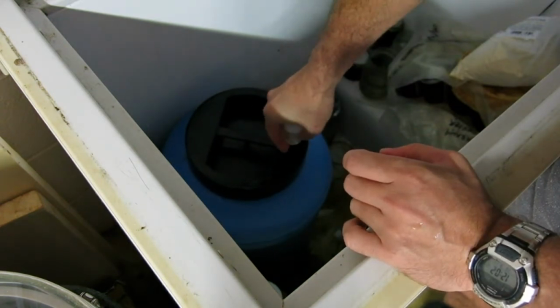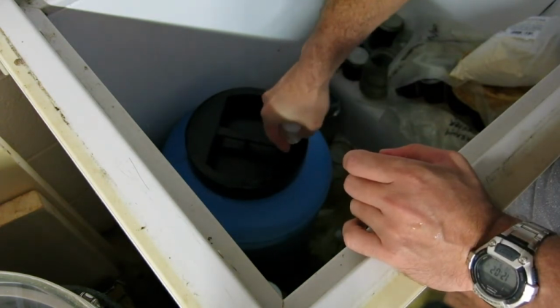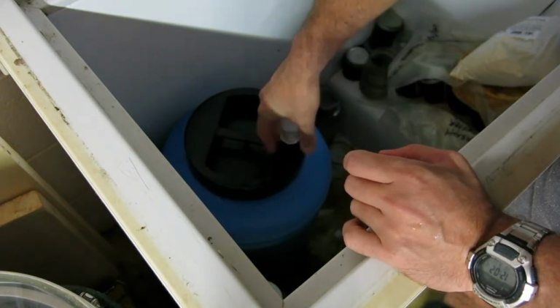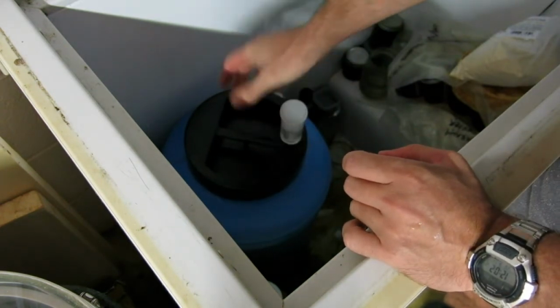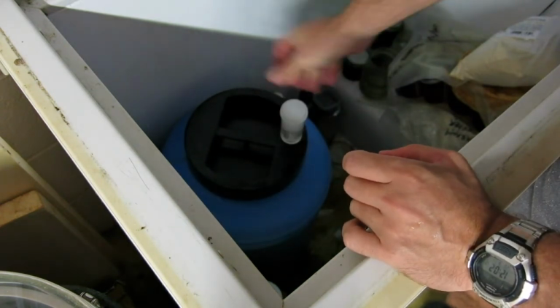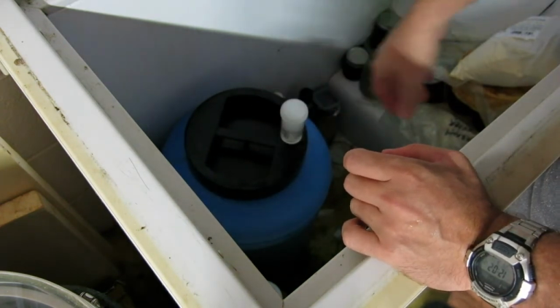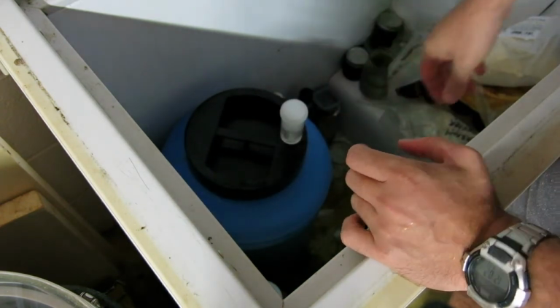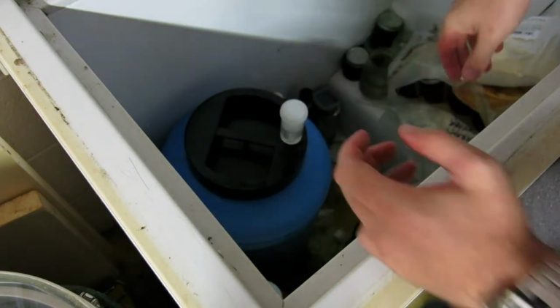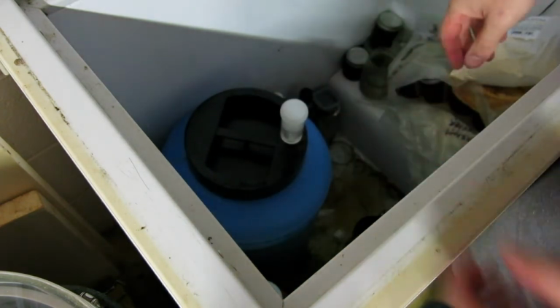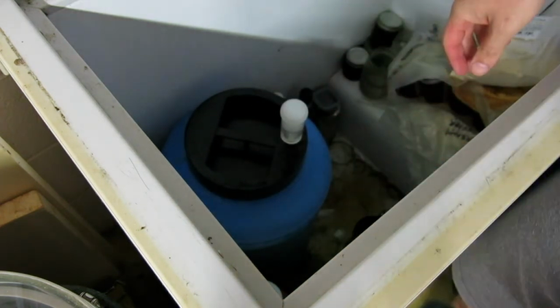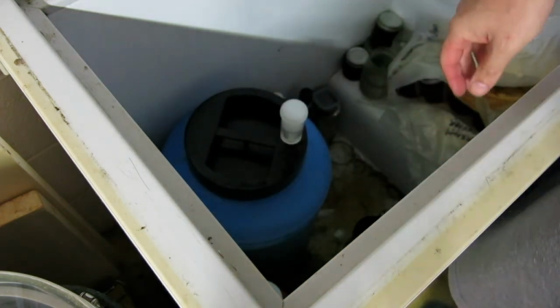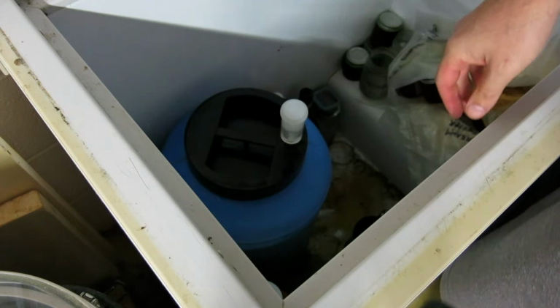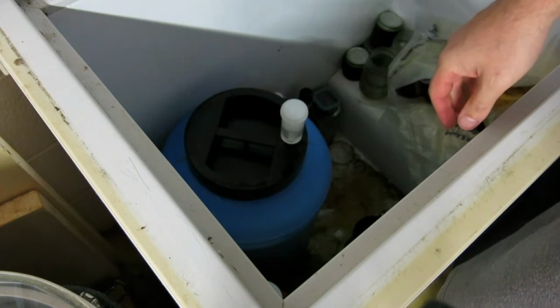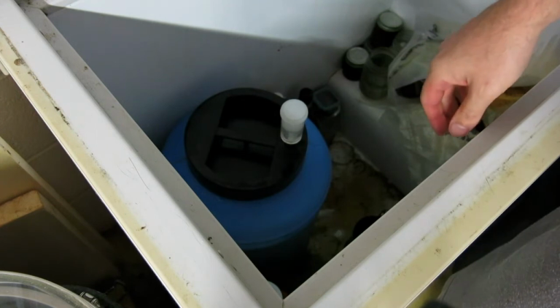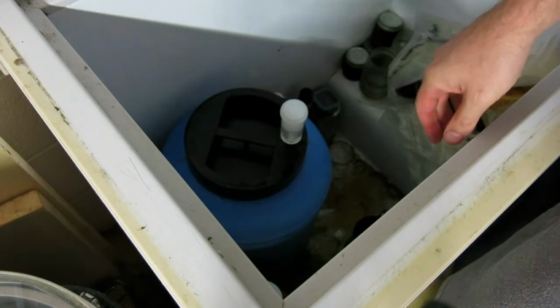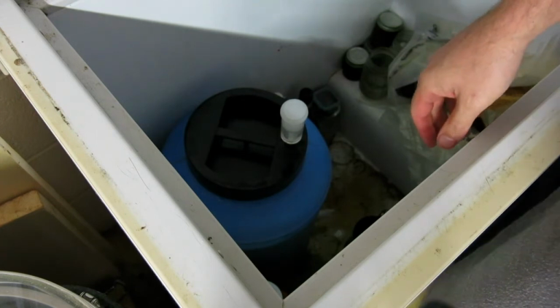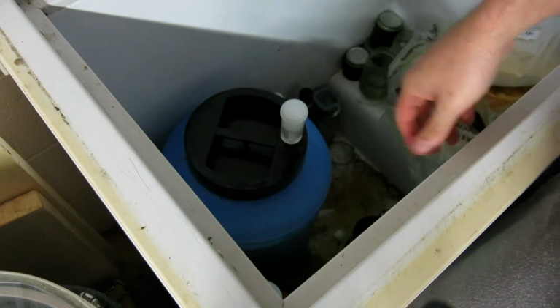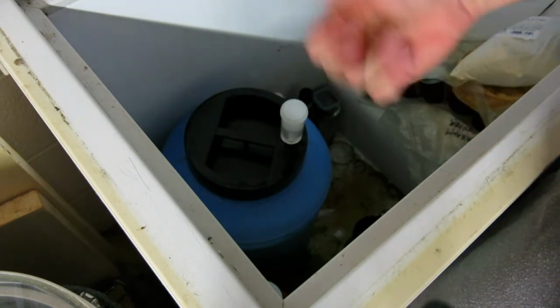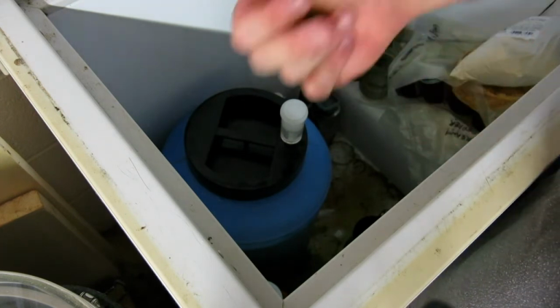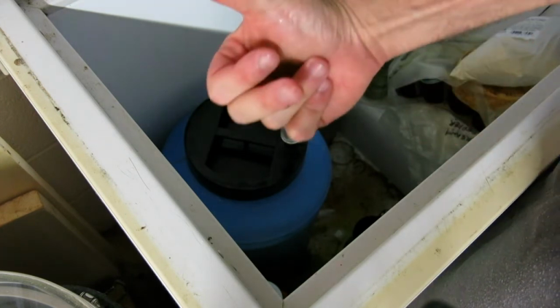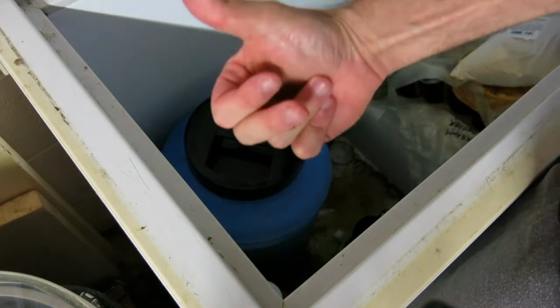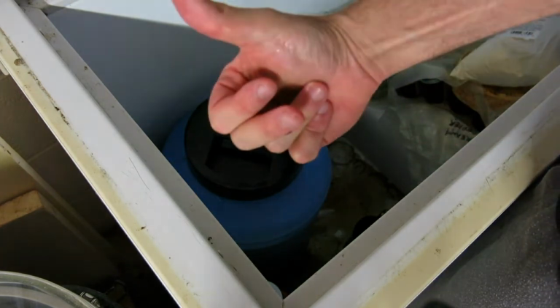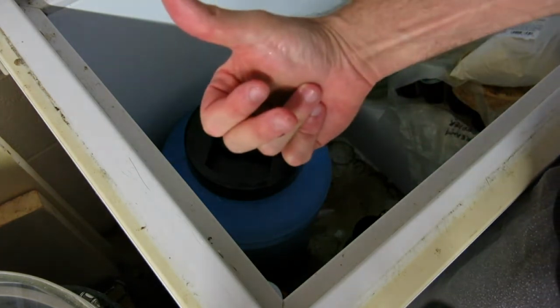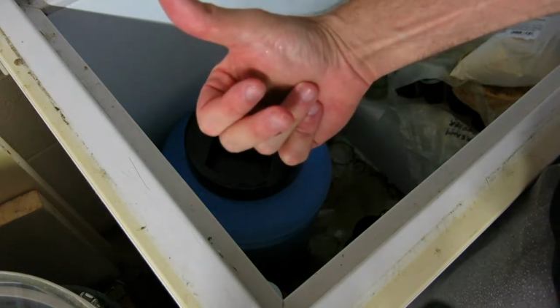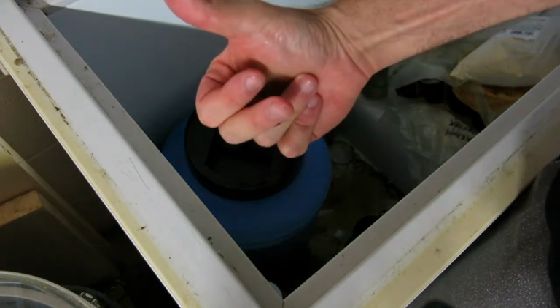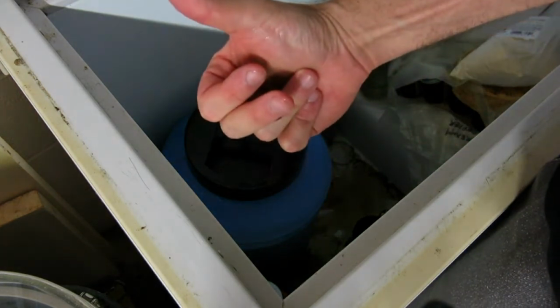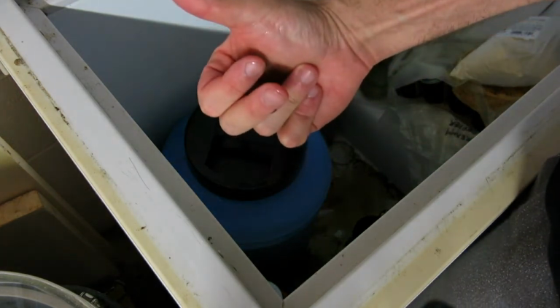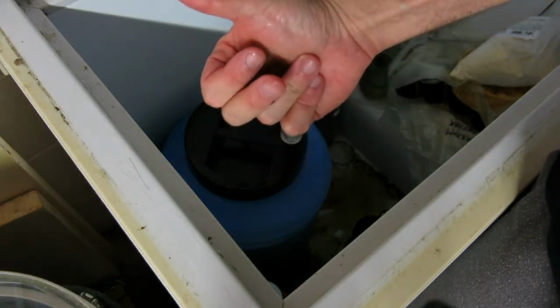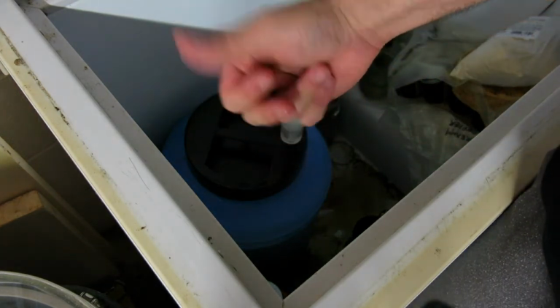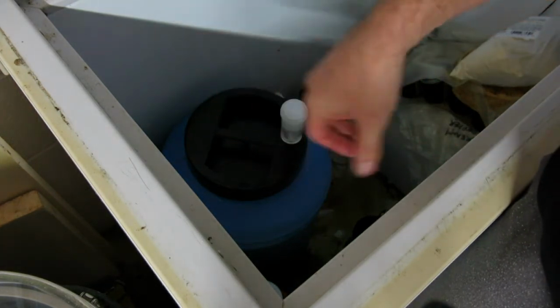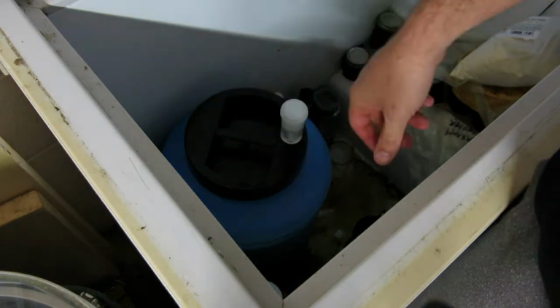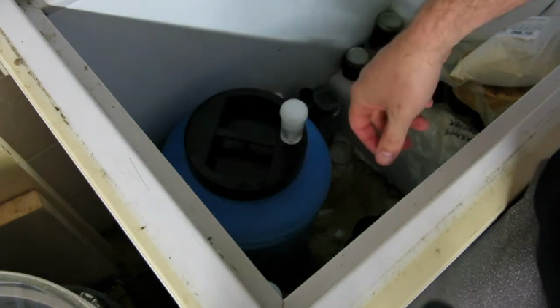OK, airlock fitted, brew day done — 14 minutes.